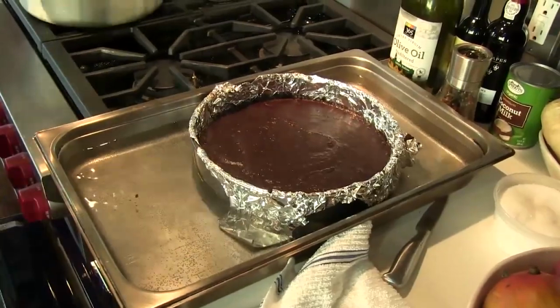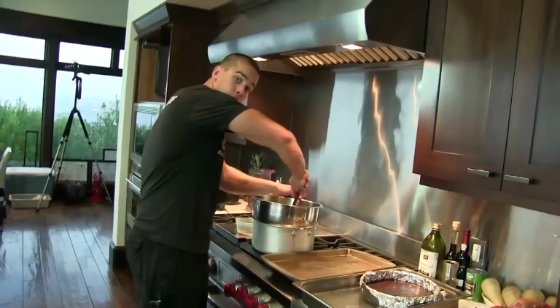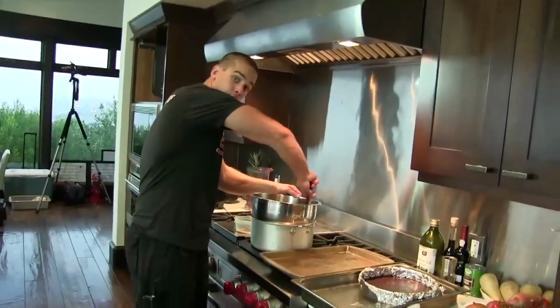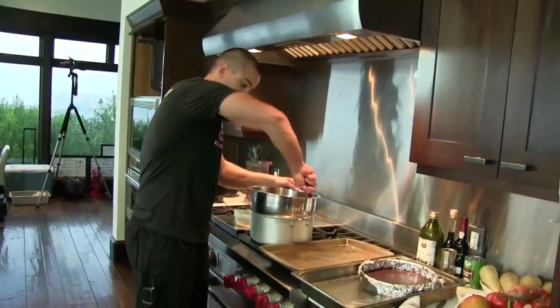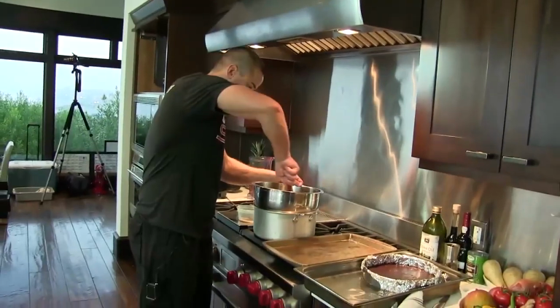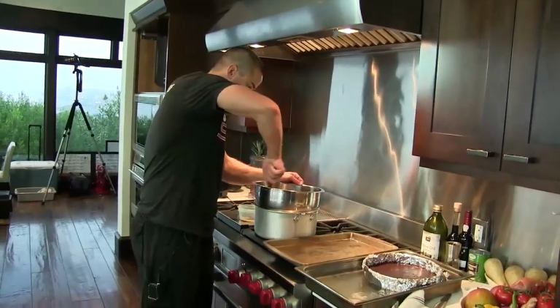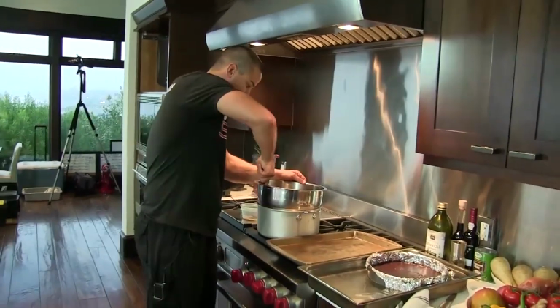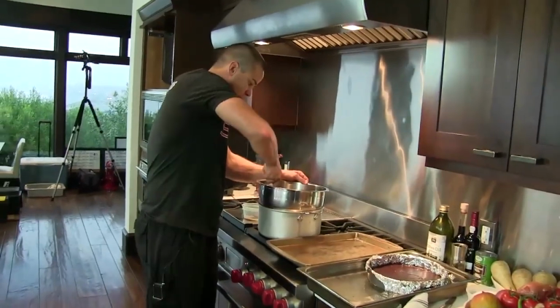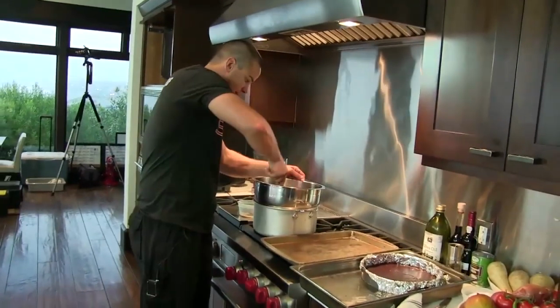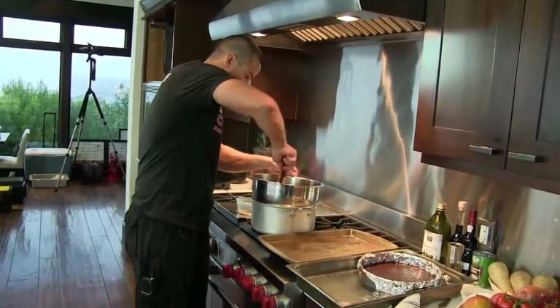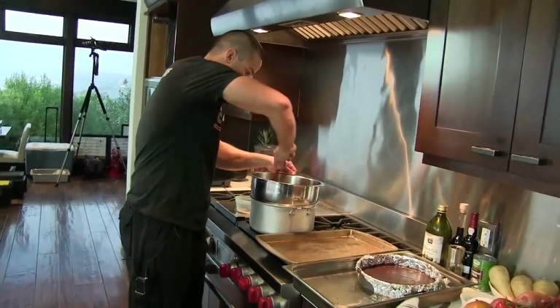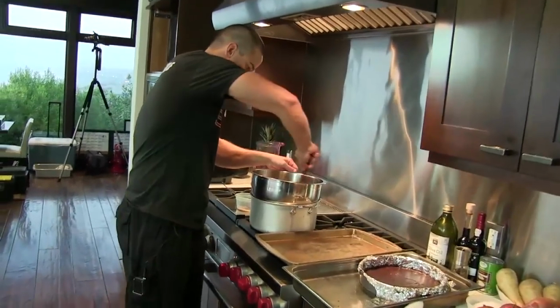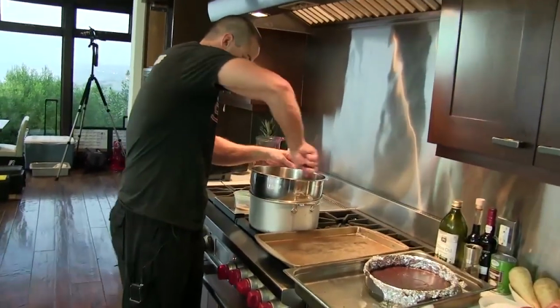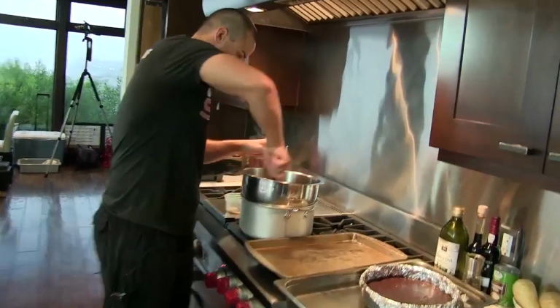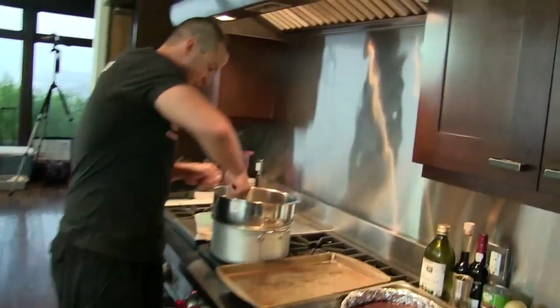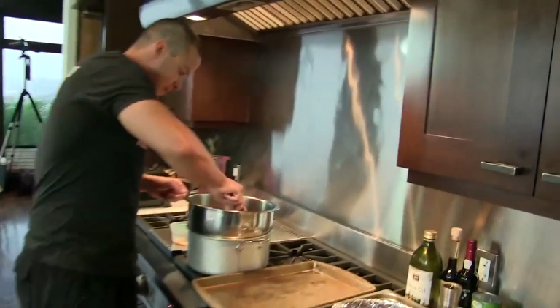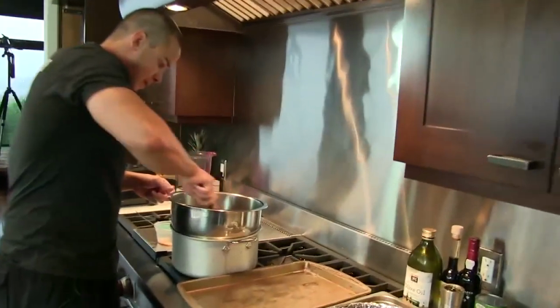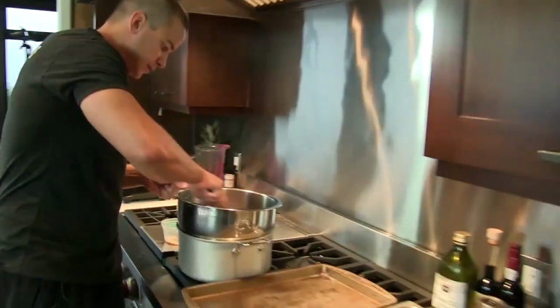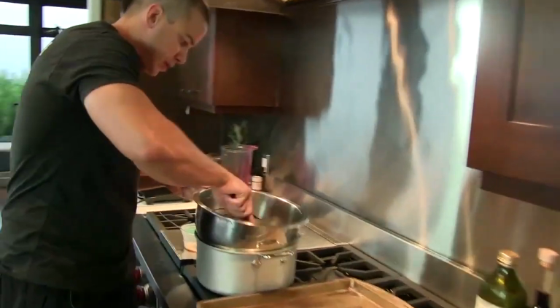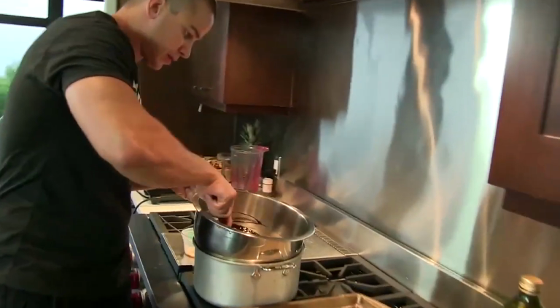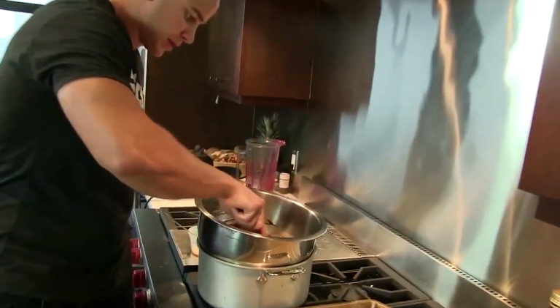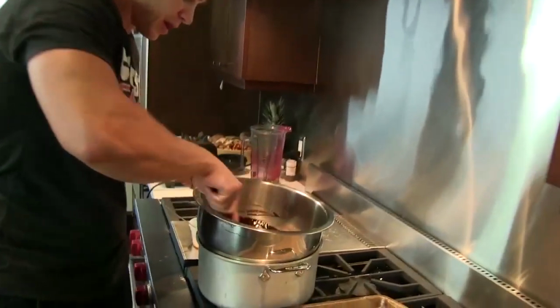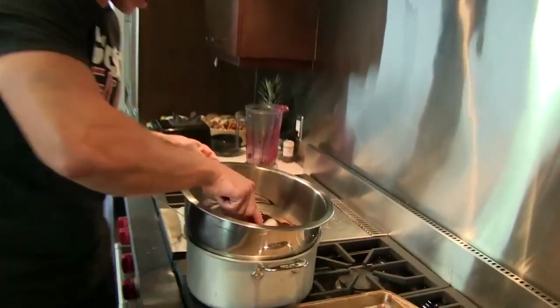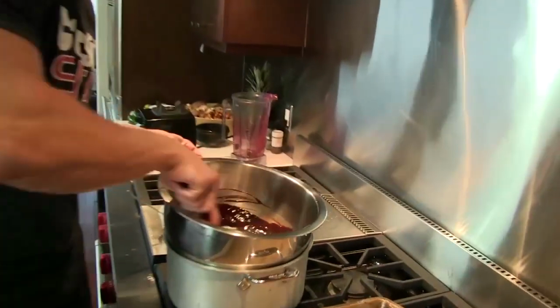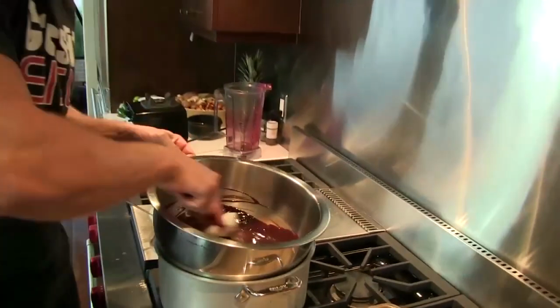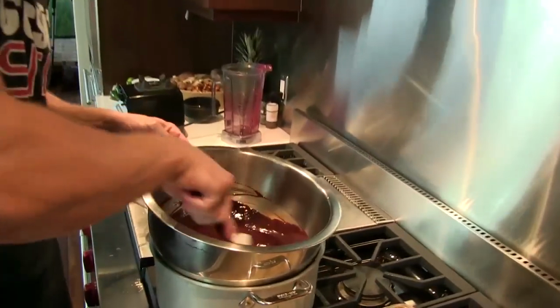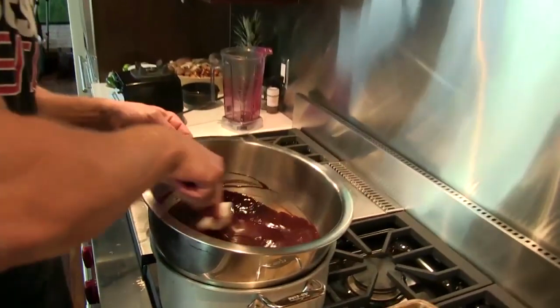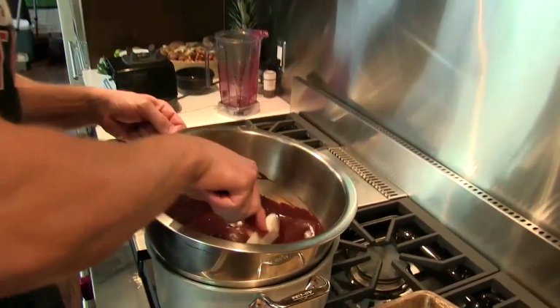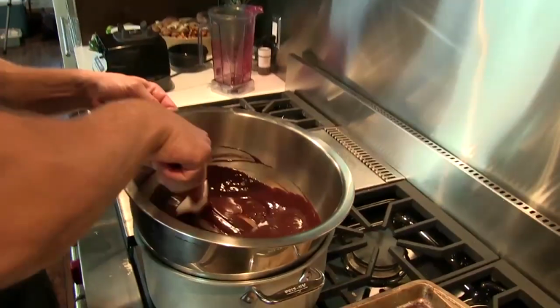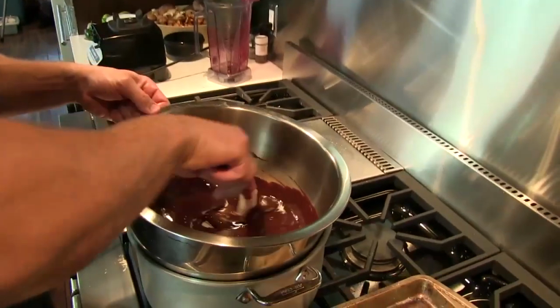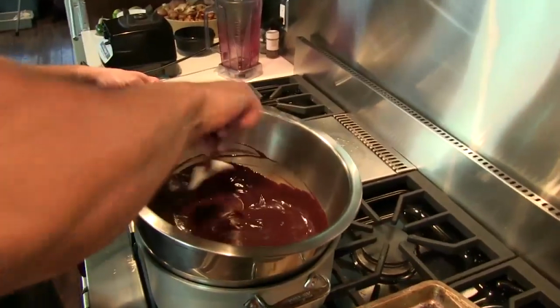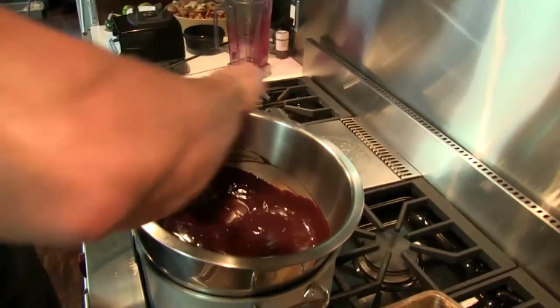We have our chocolate ganache right here — this will be our topping.